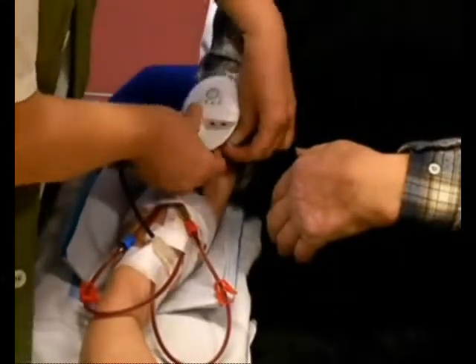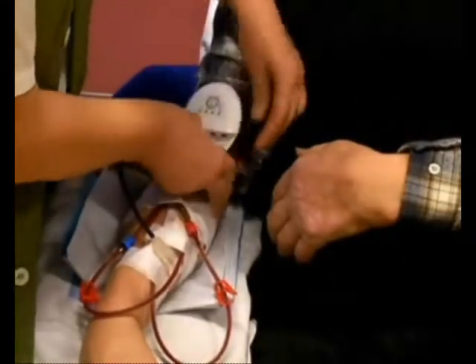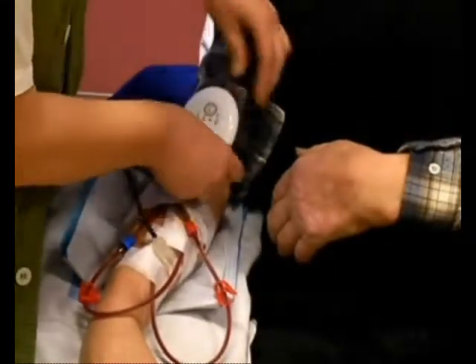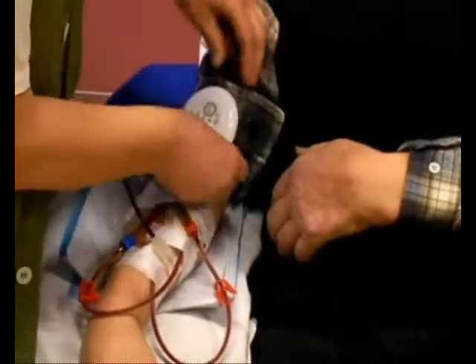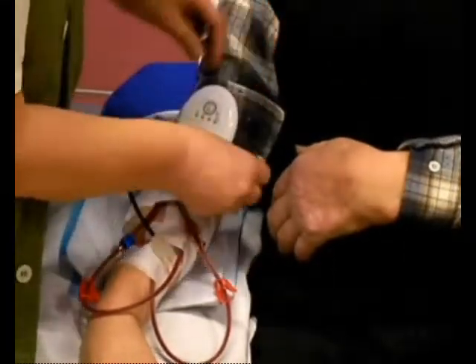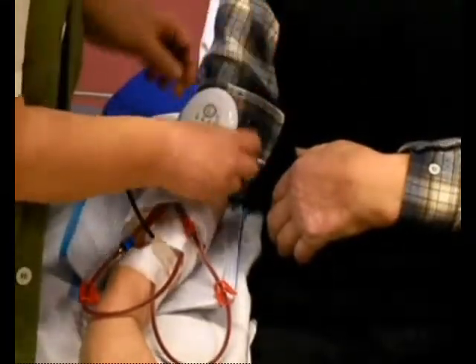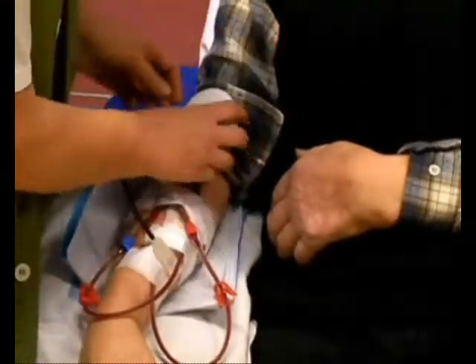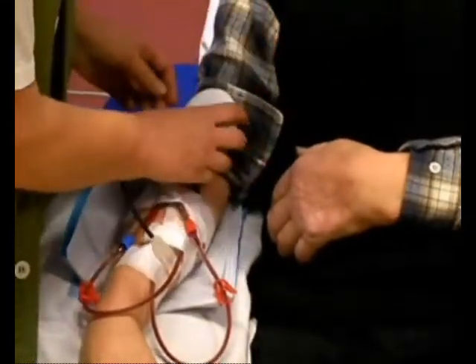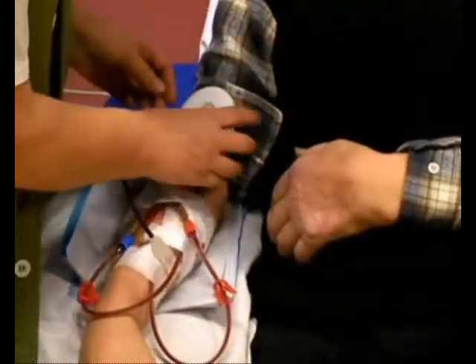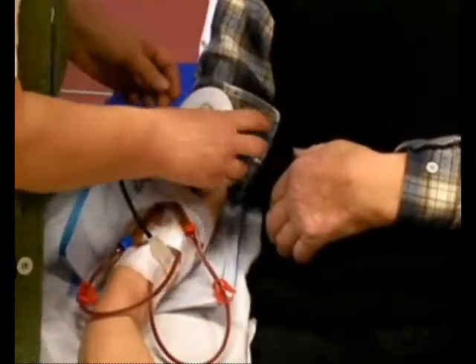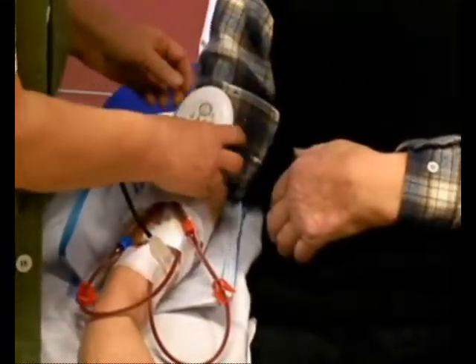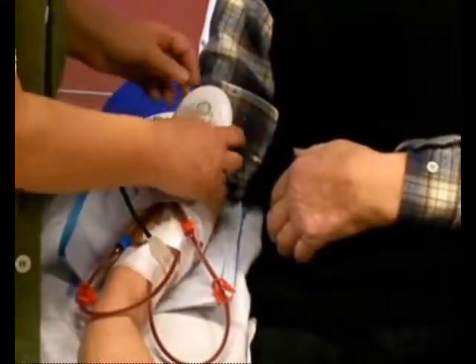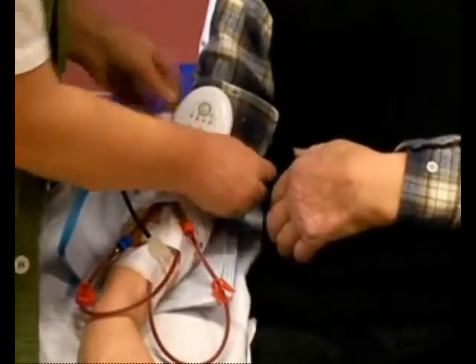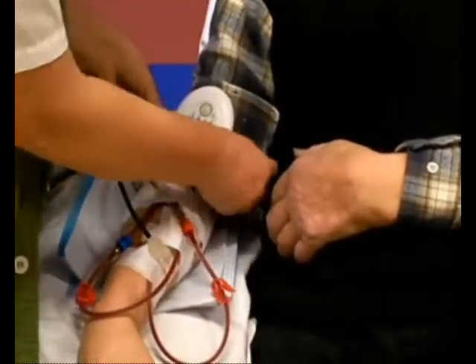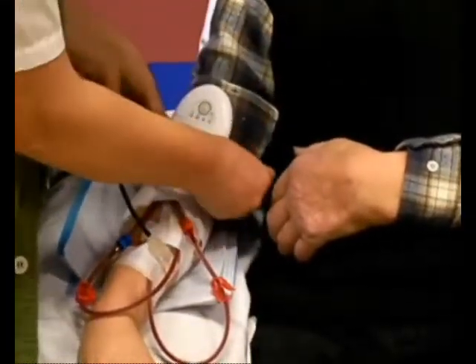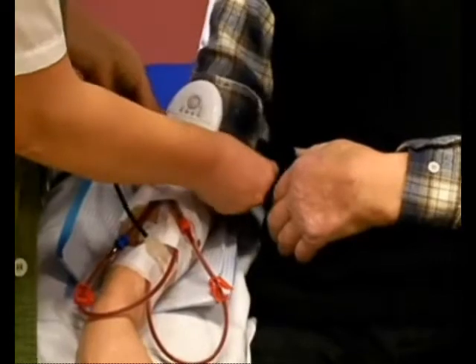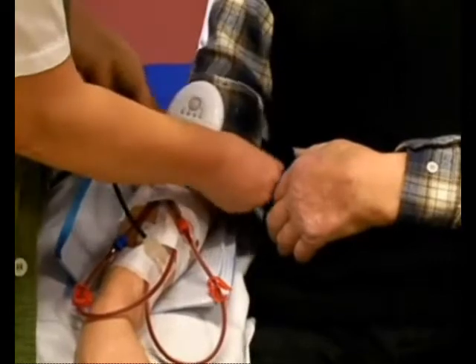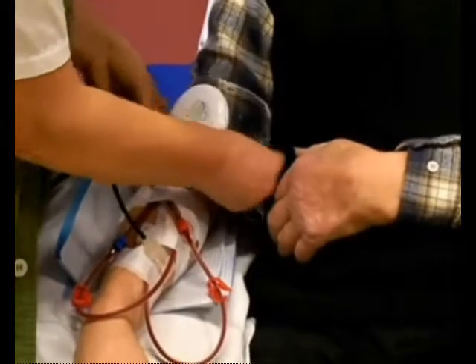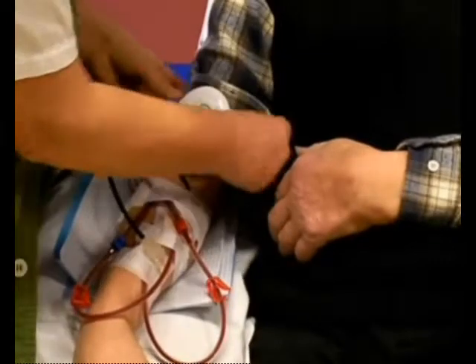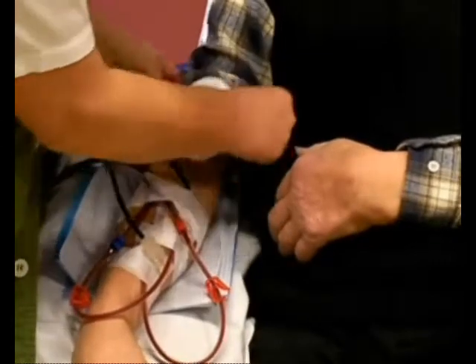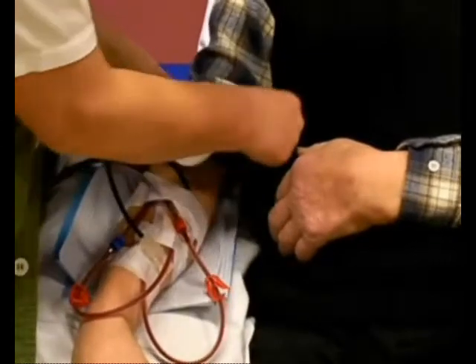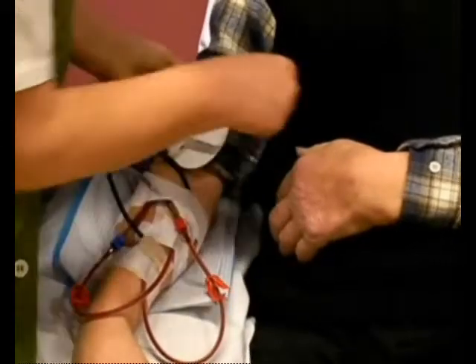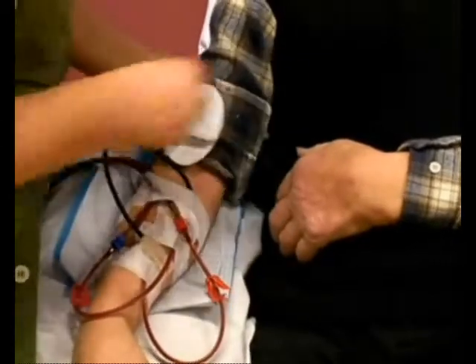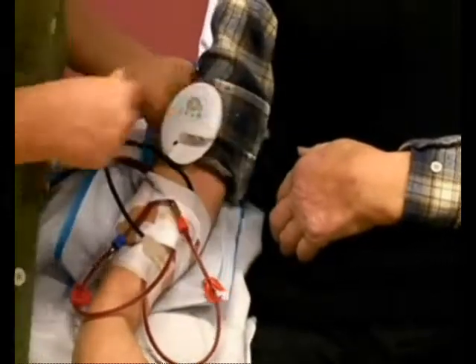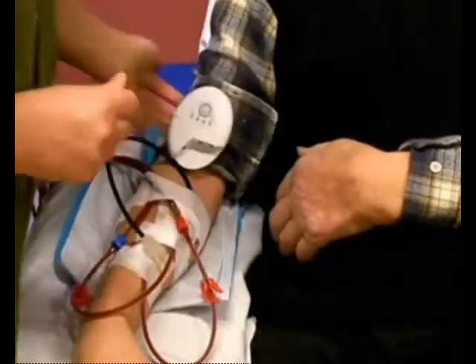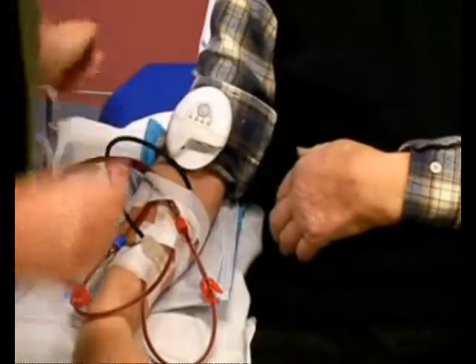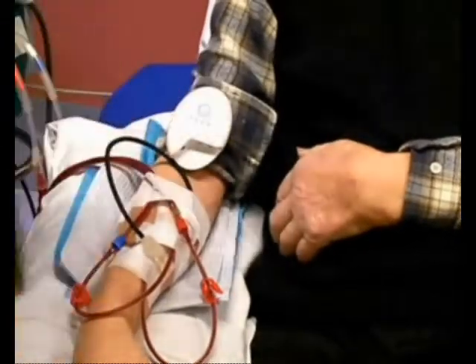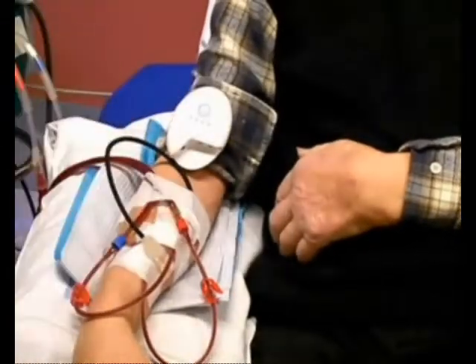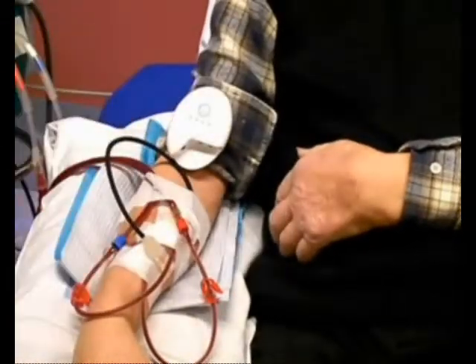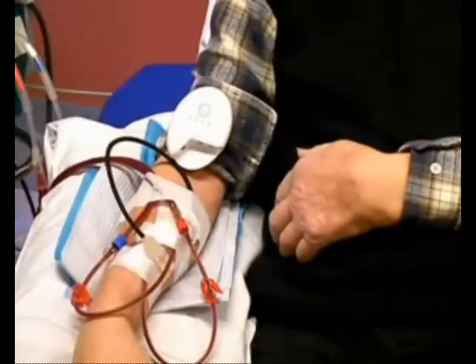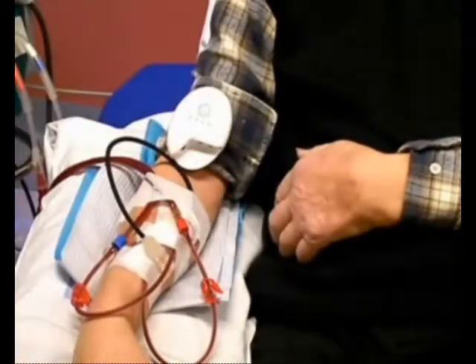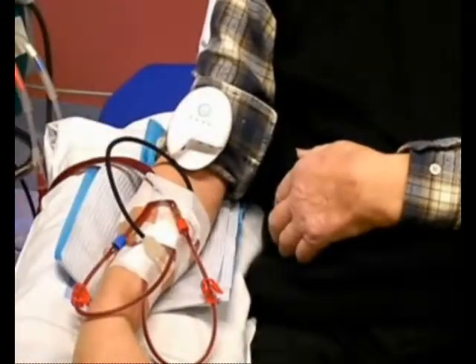If the patient is wearing a tighter fitting sleeve, the alarm unit can be fastened to the sleeve using the clip.